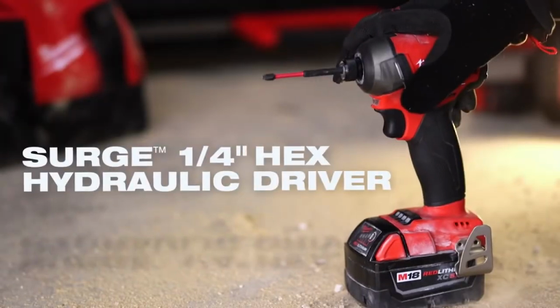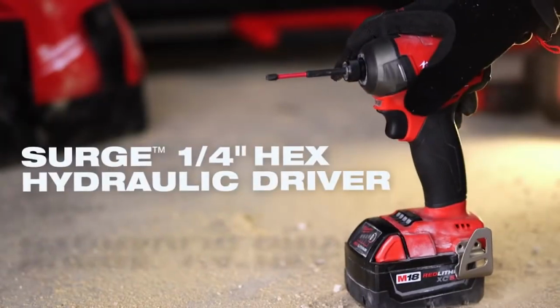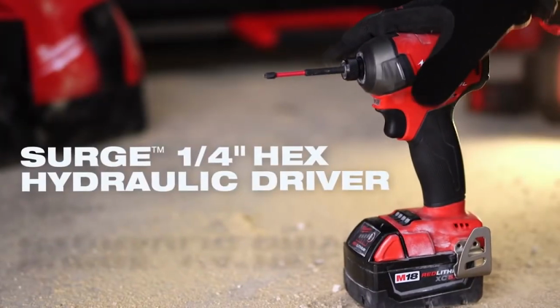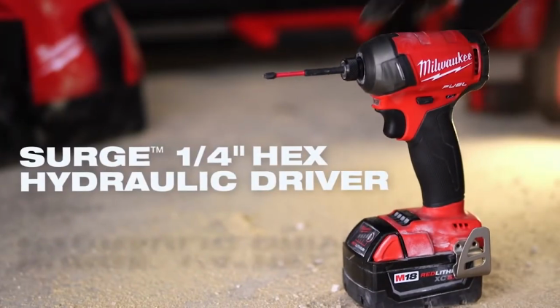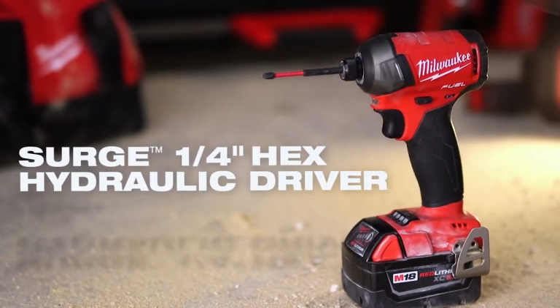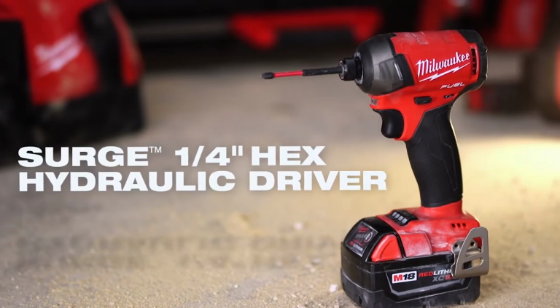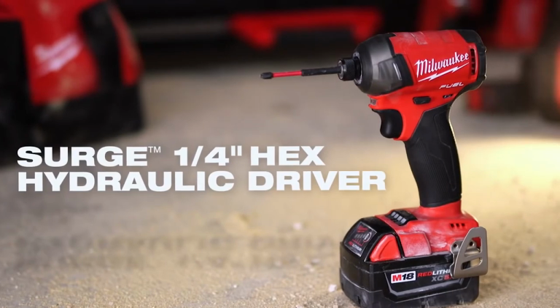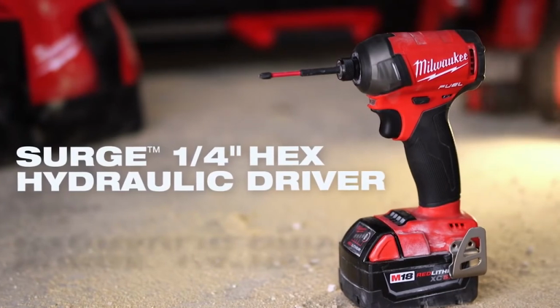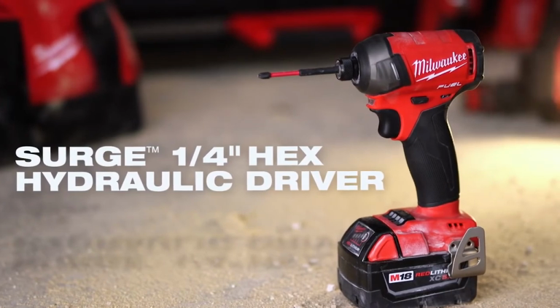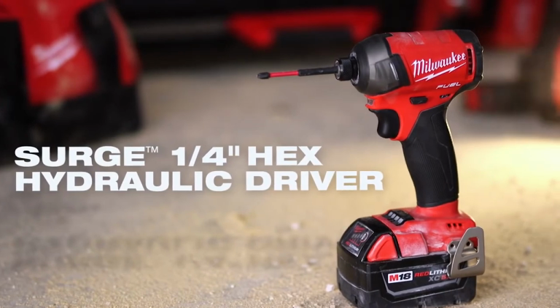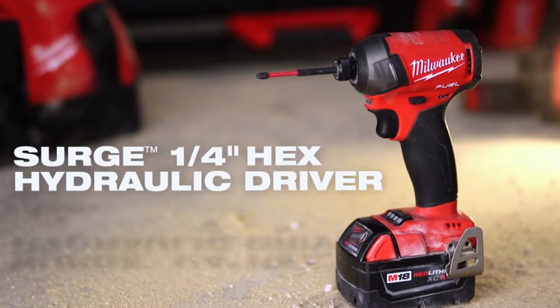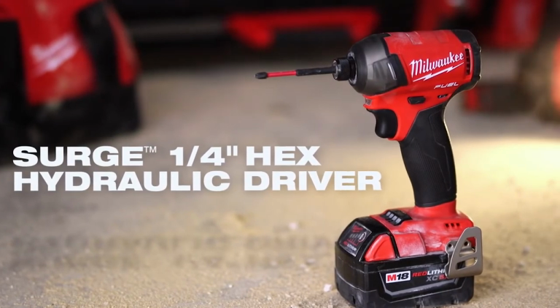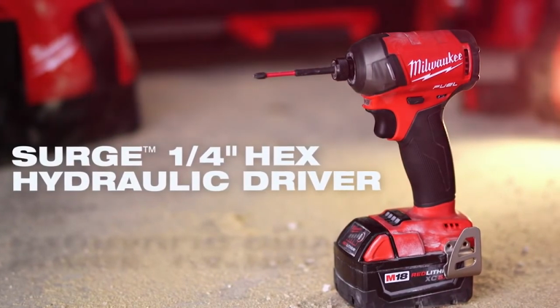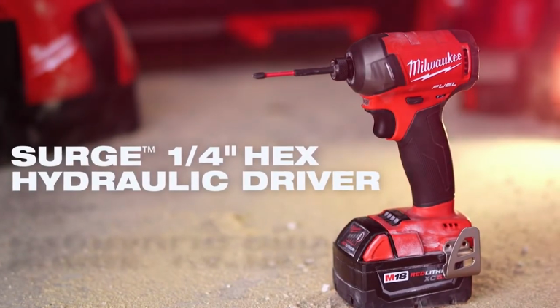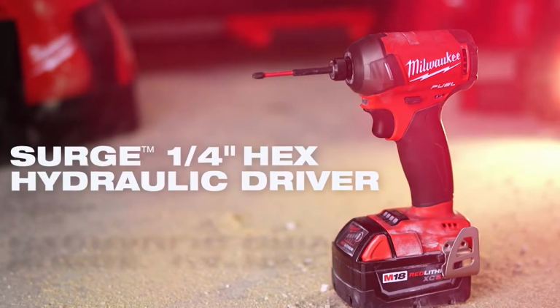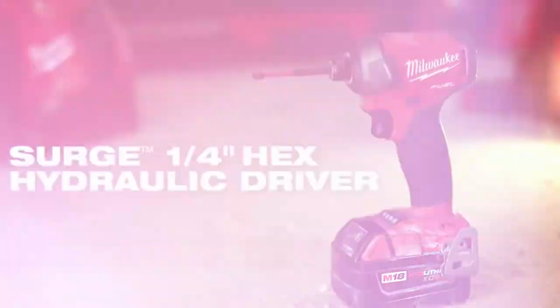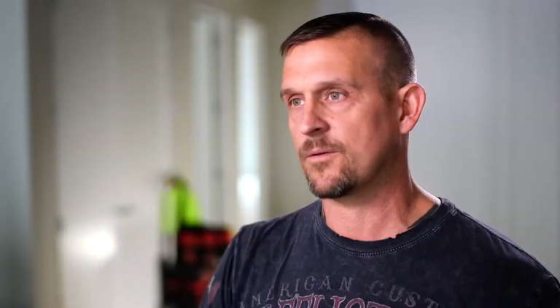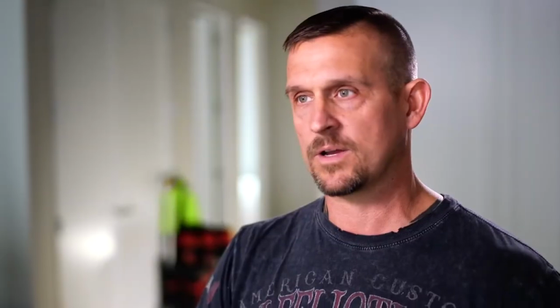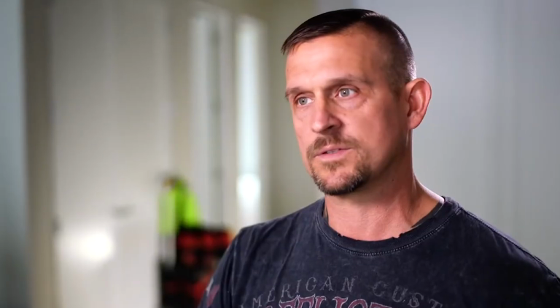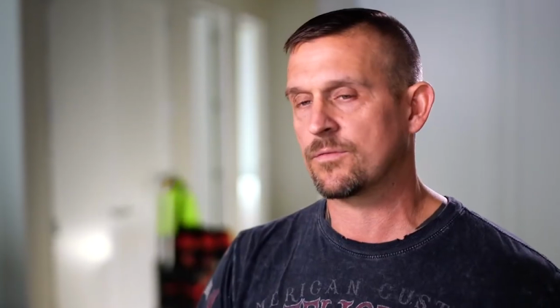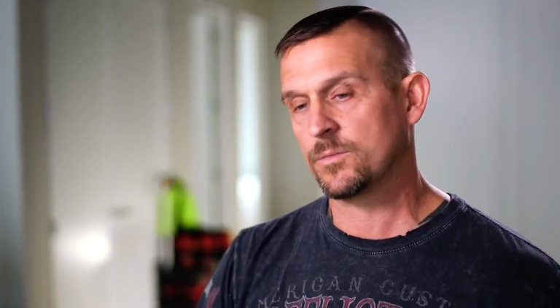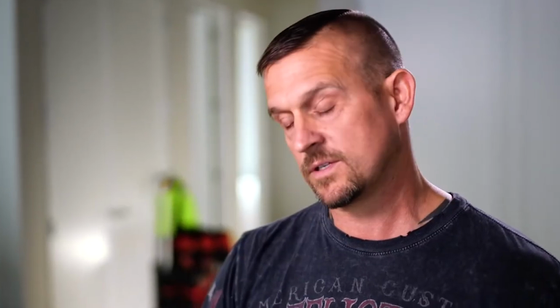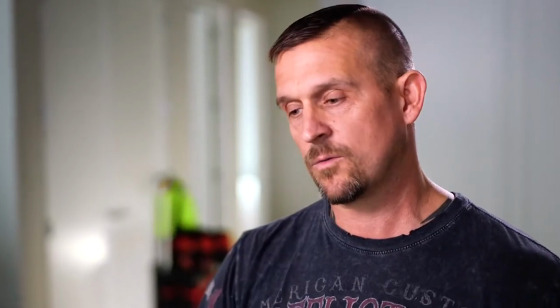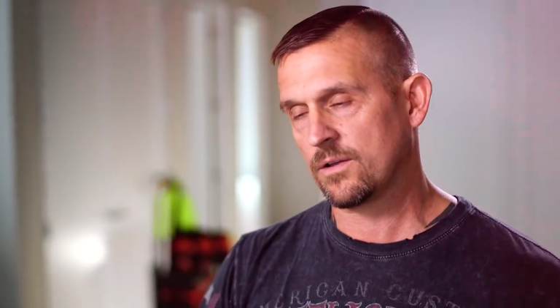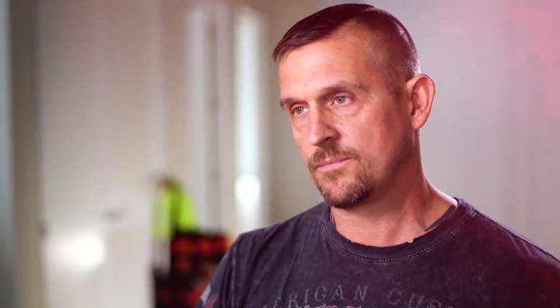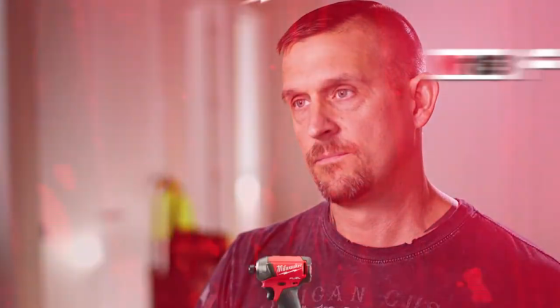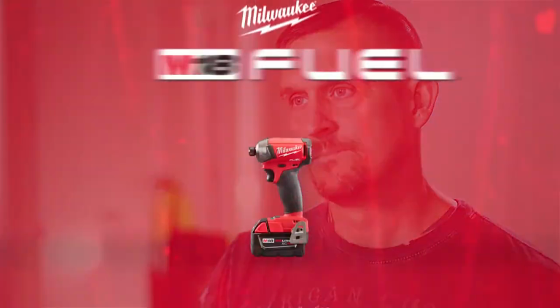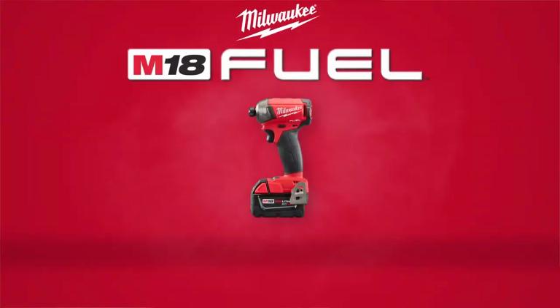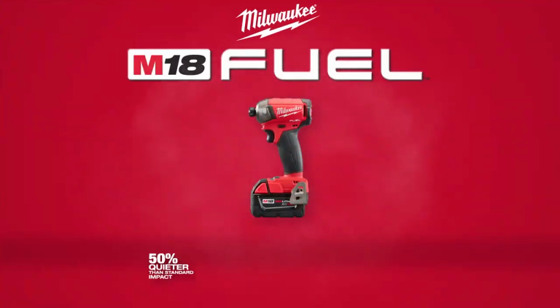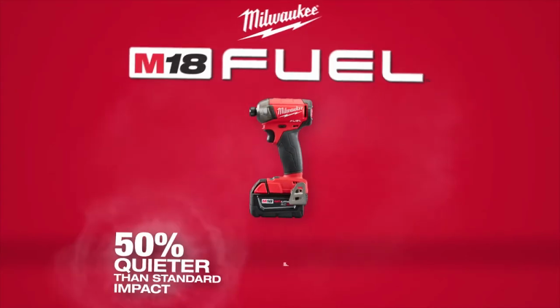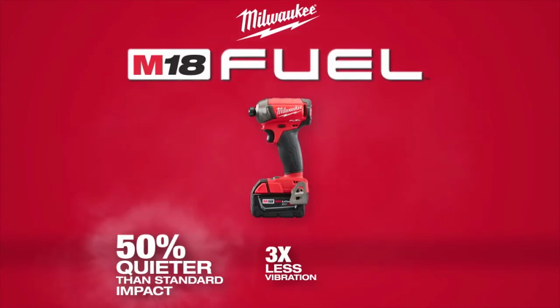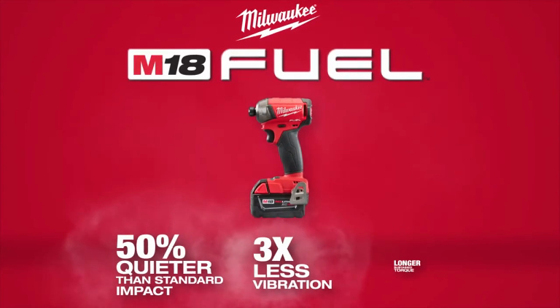If you get a Surge, you're going to be pleasantly surprised because it is a rock star when it comes to performance and quality.